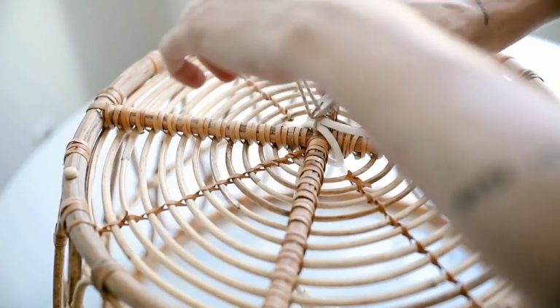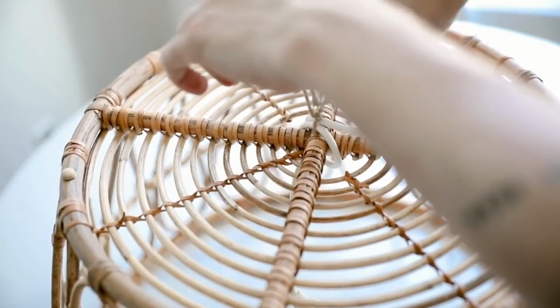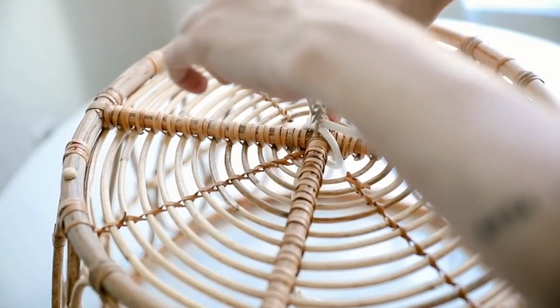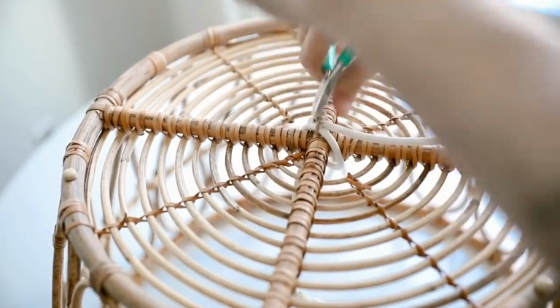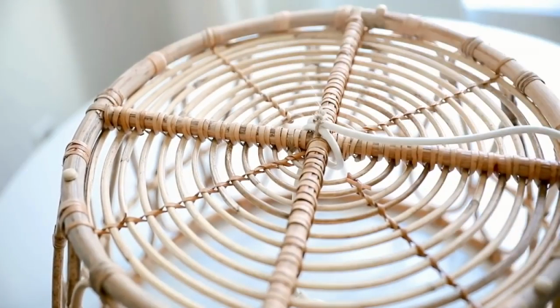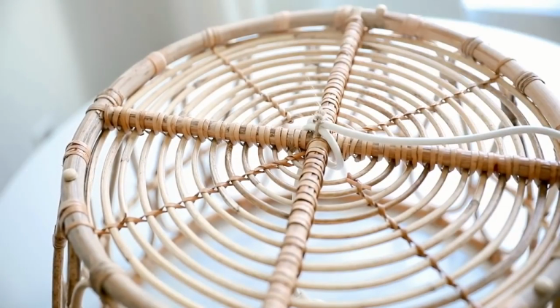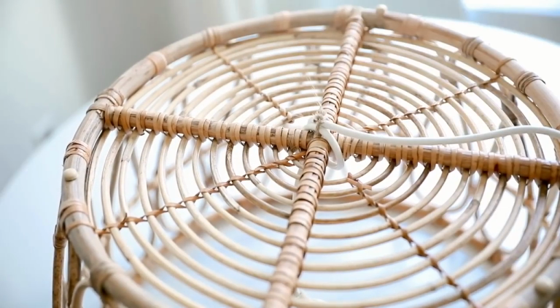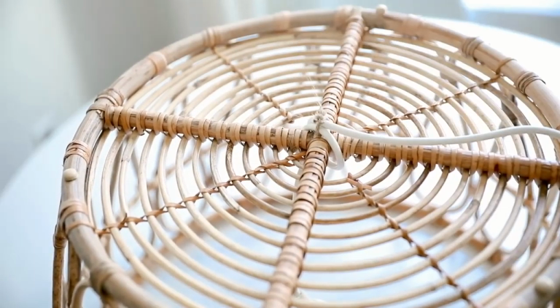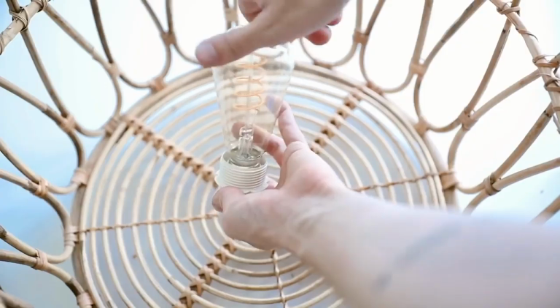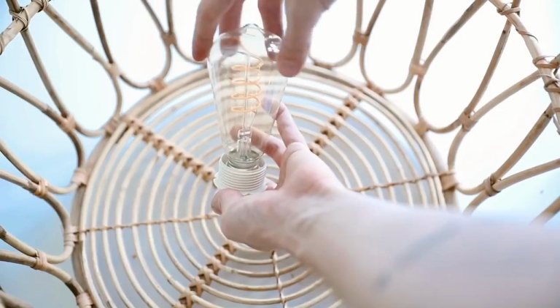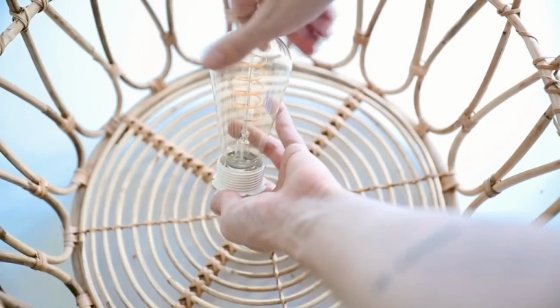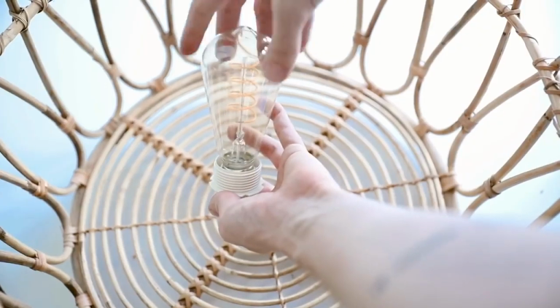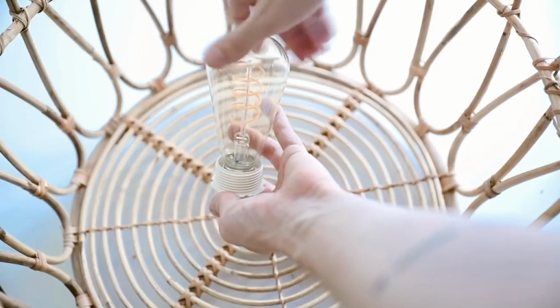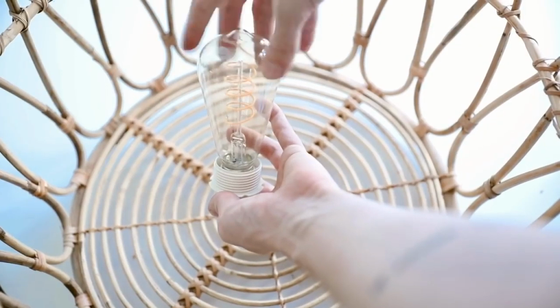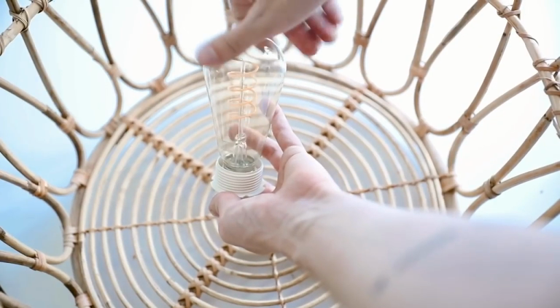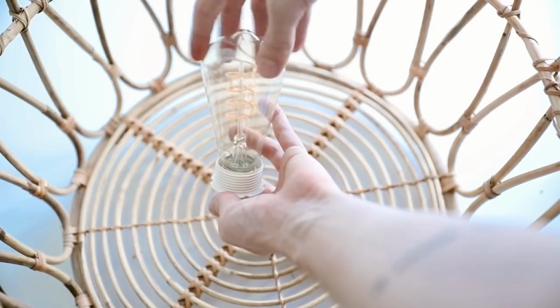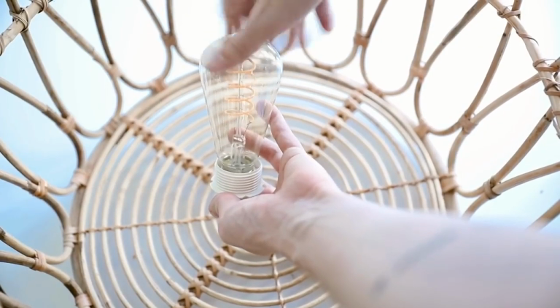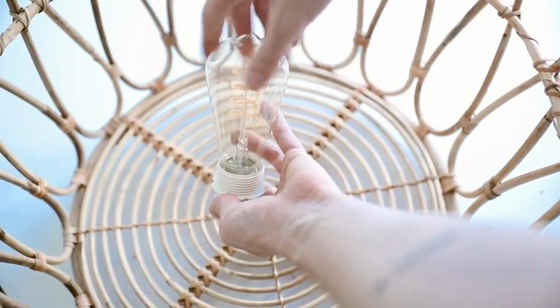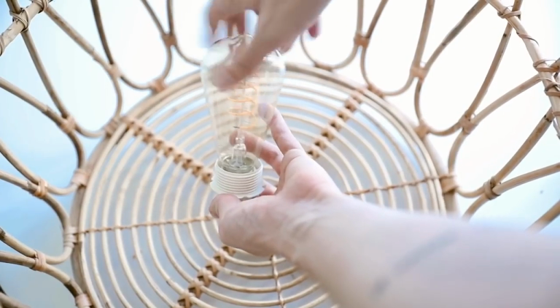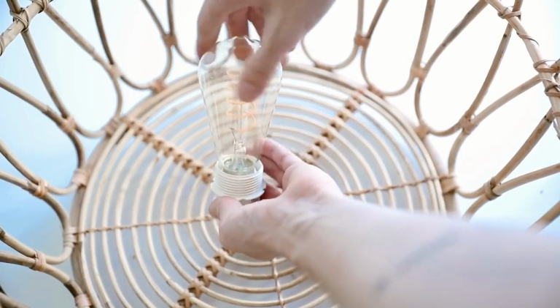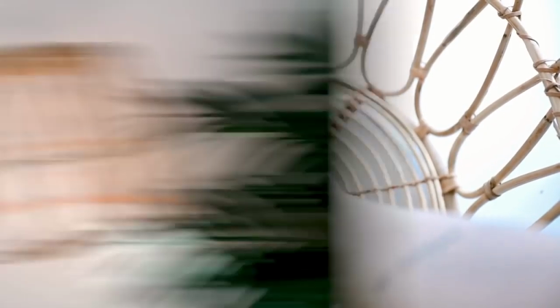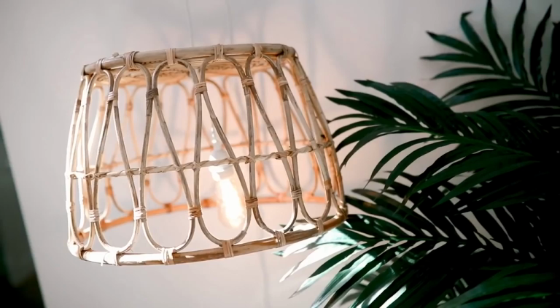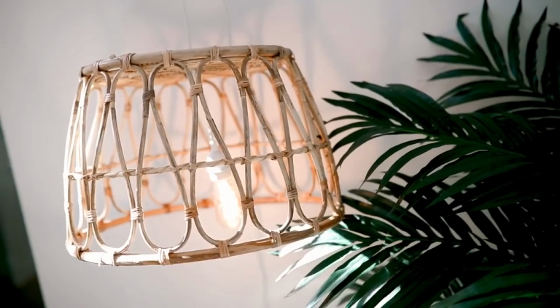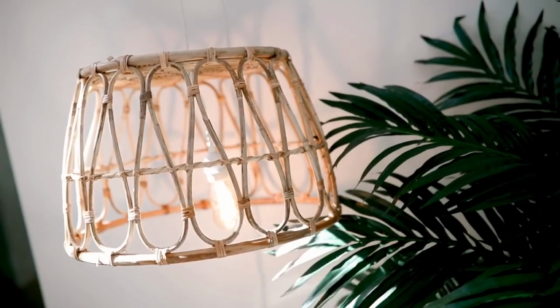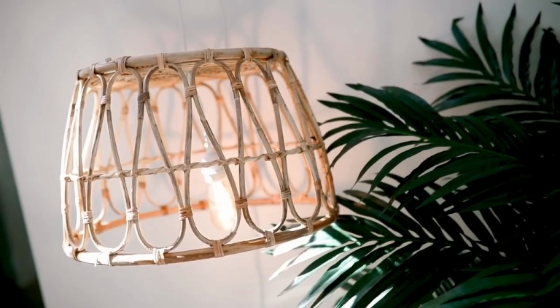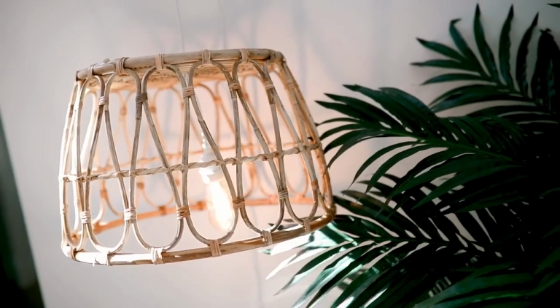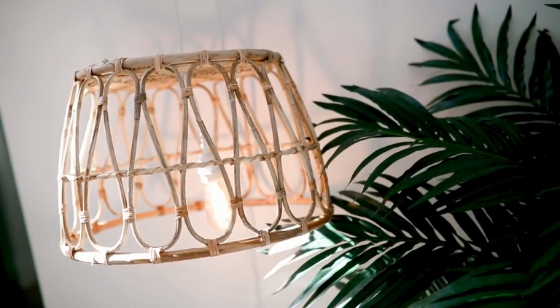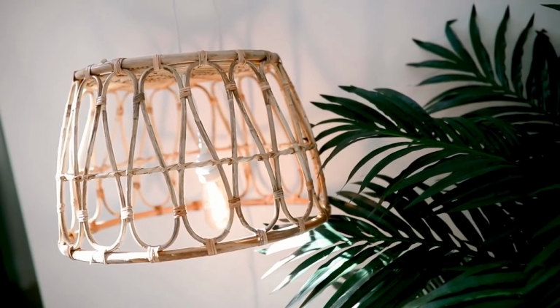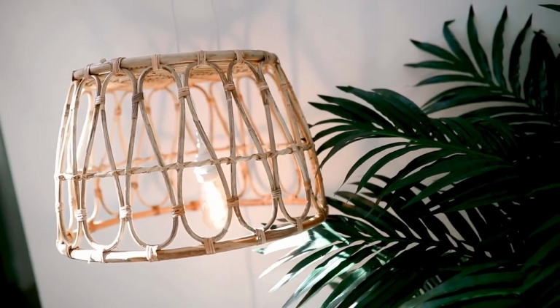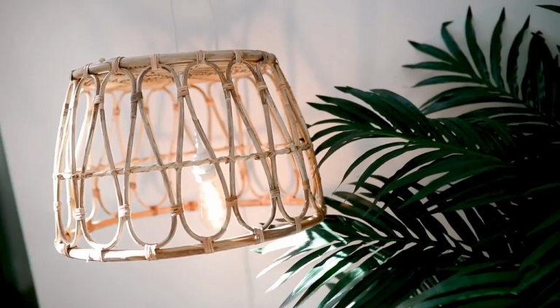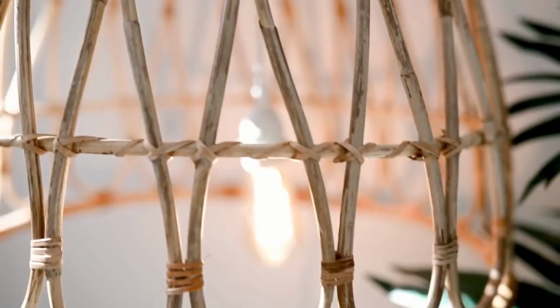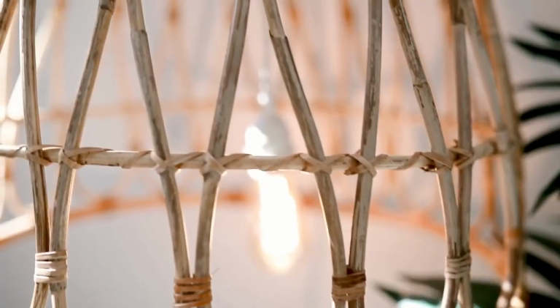Then I screwed in an Edison bulb and you have a perfect little hanging pendant light.